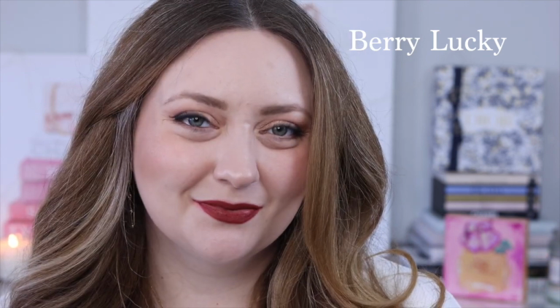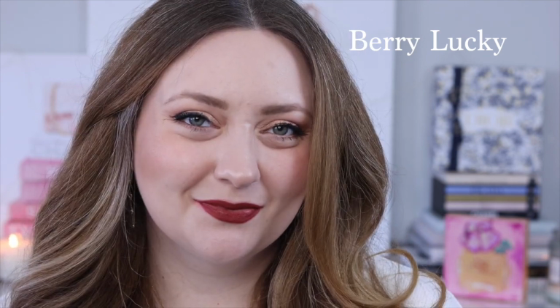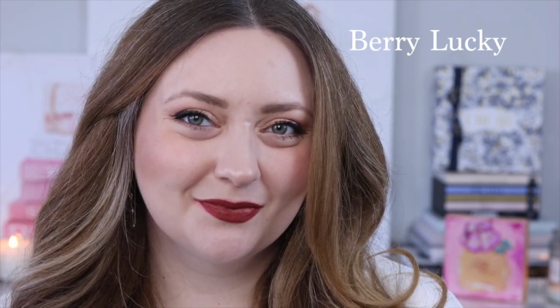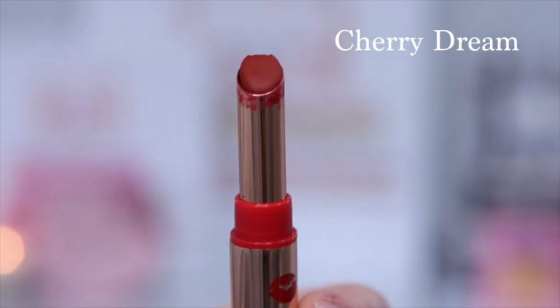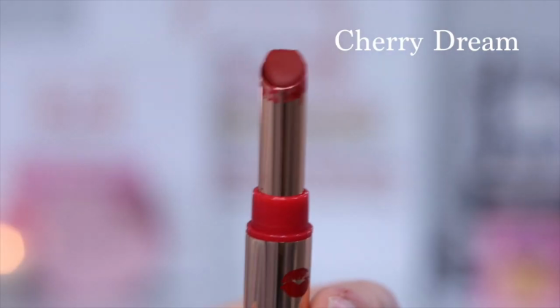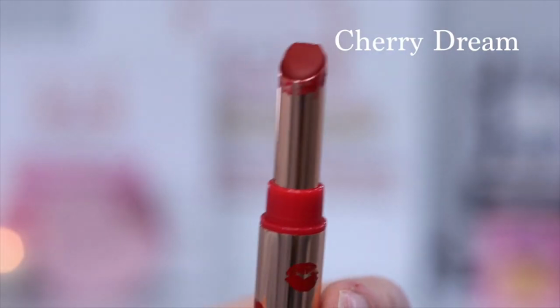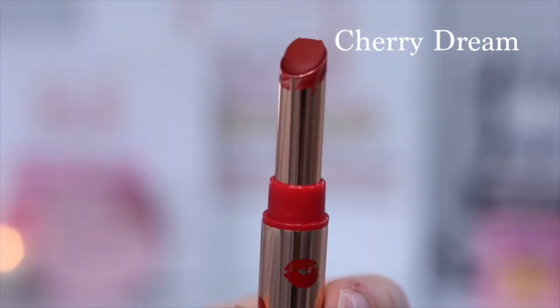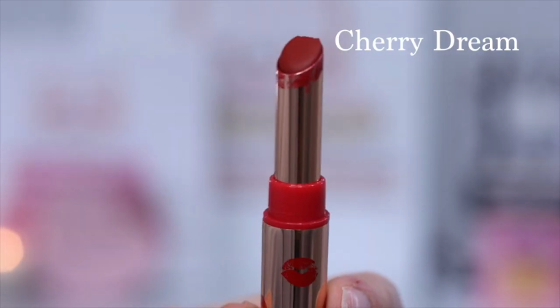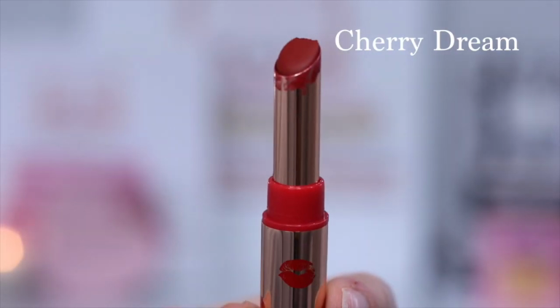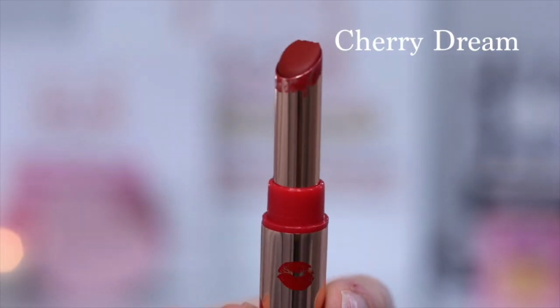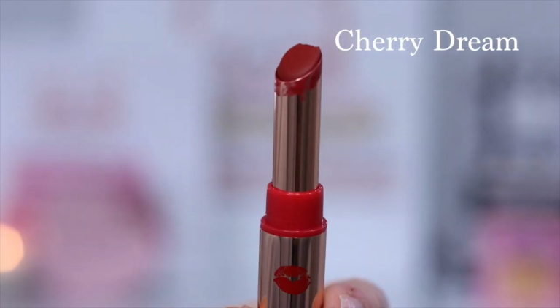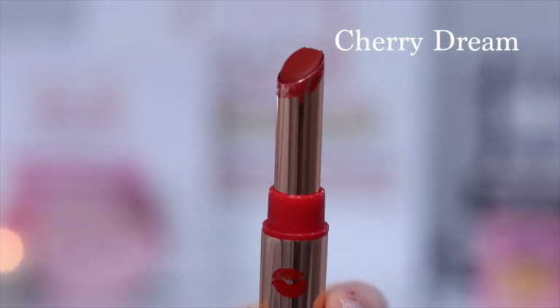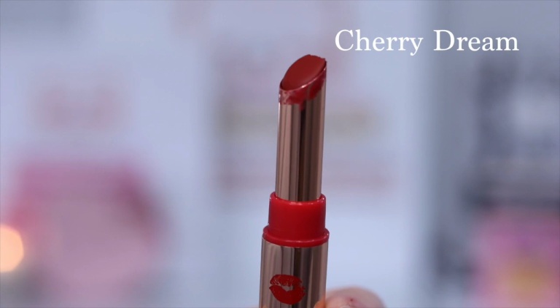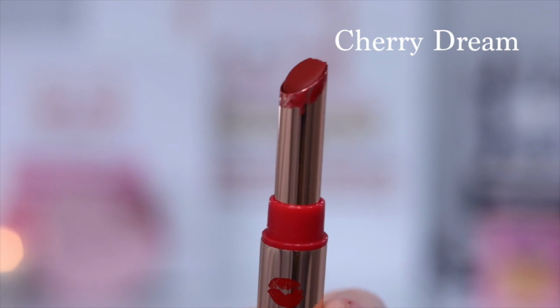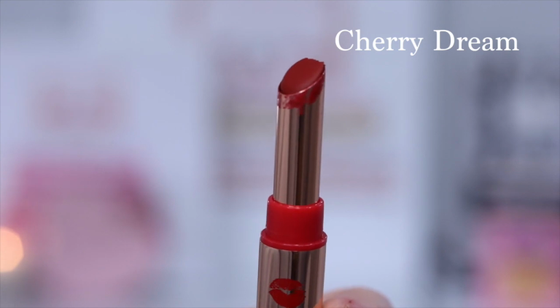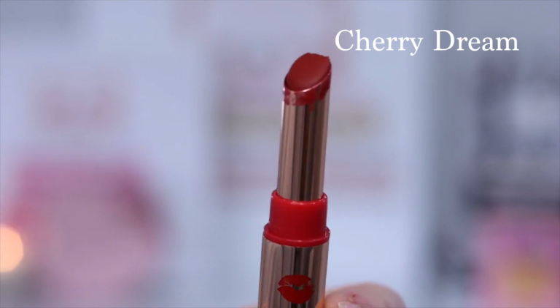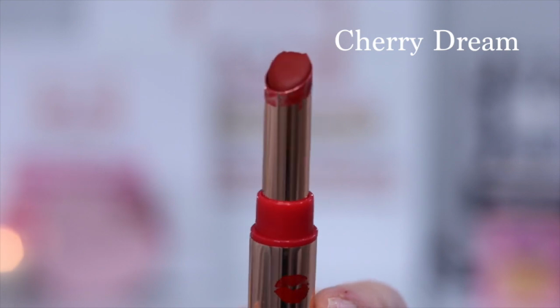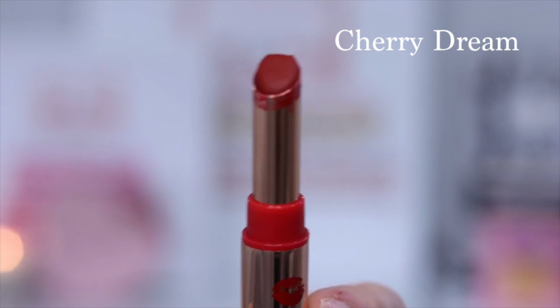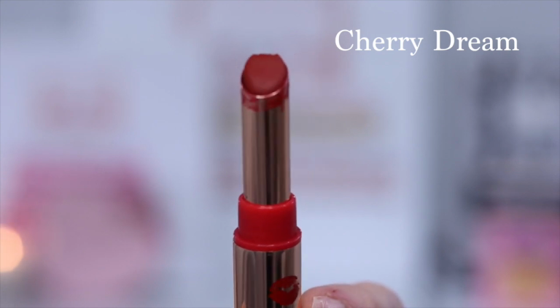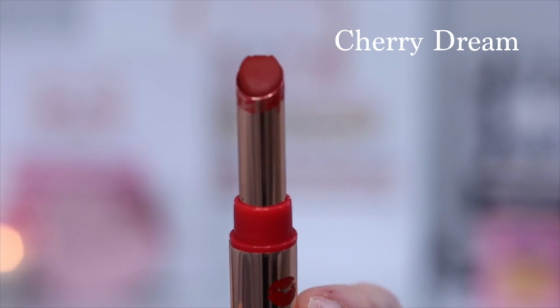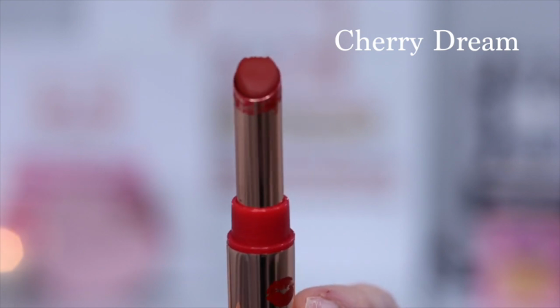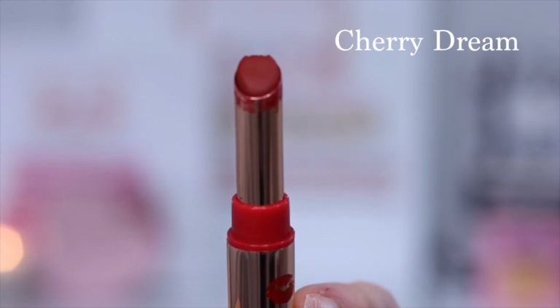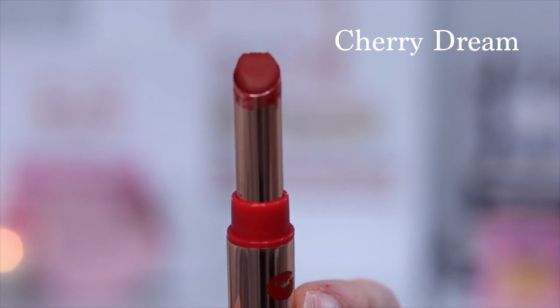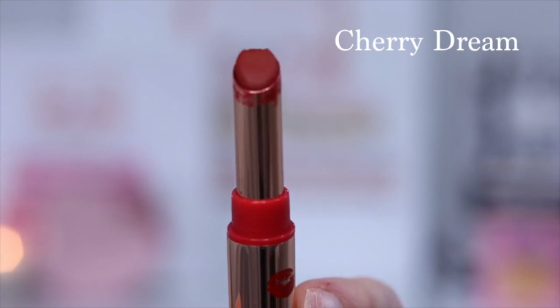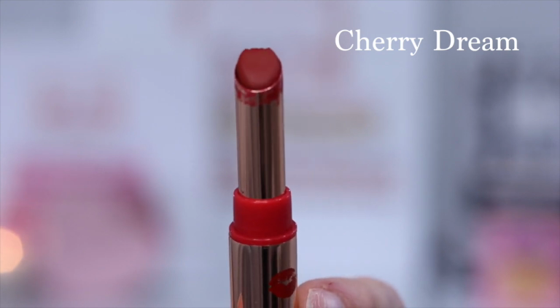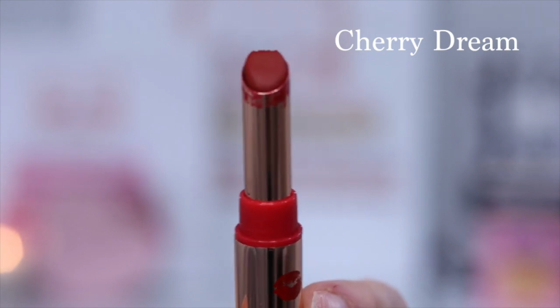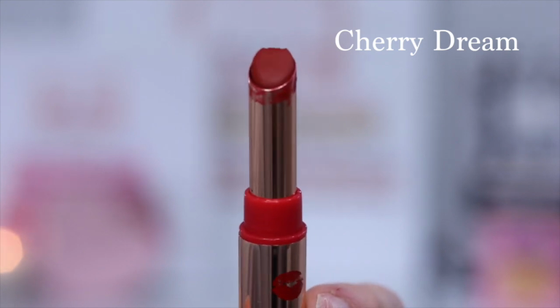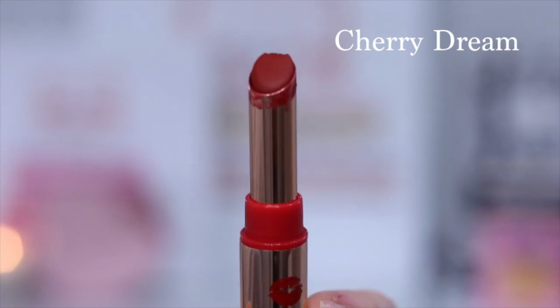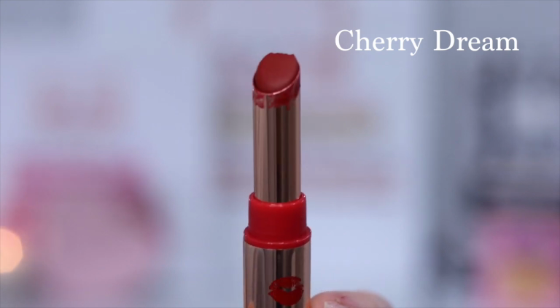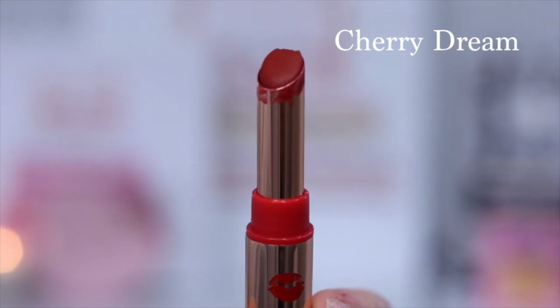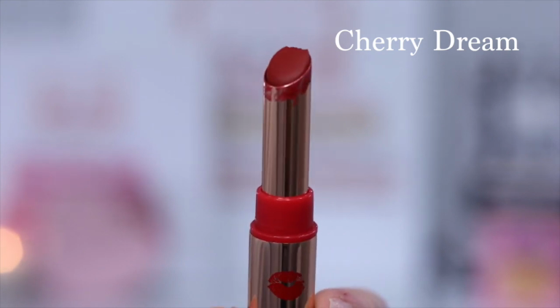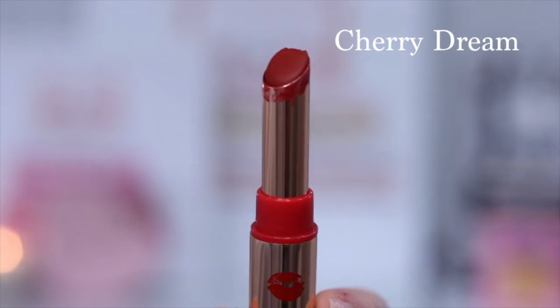Cherry Dream is described as a cherry ruby red shade.